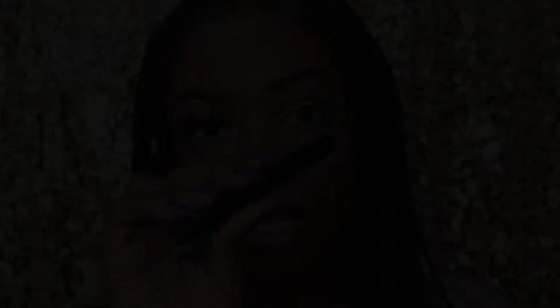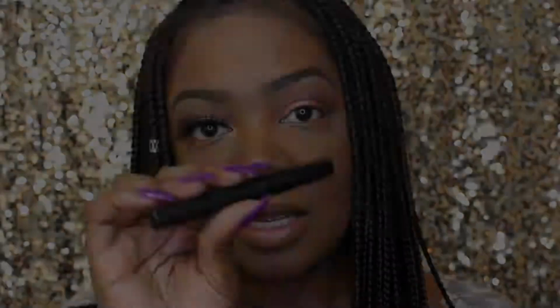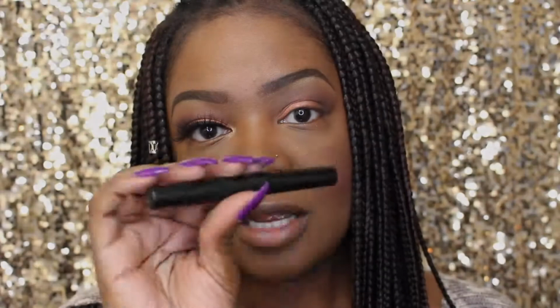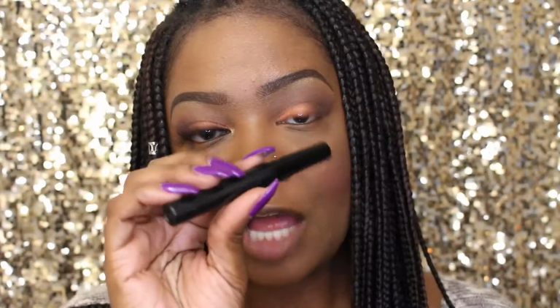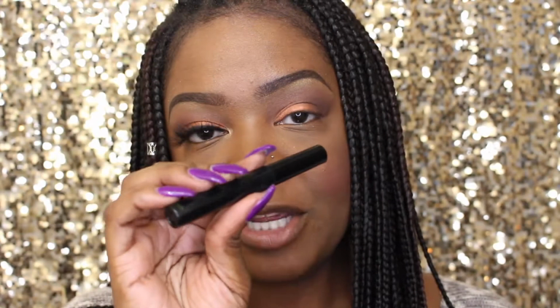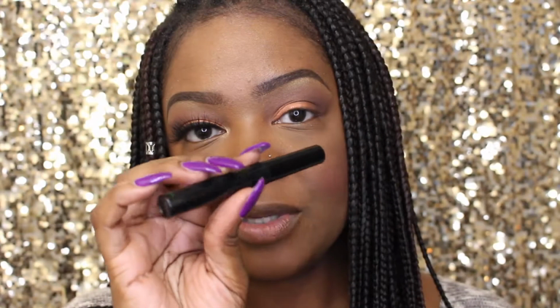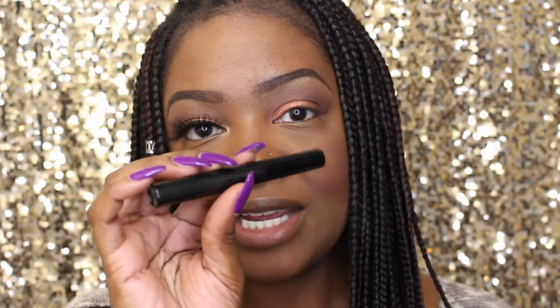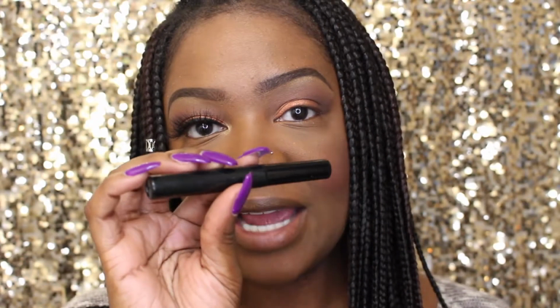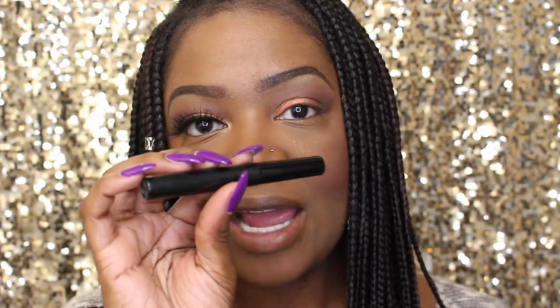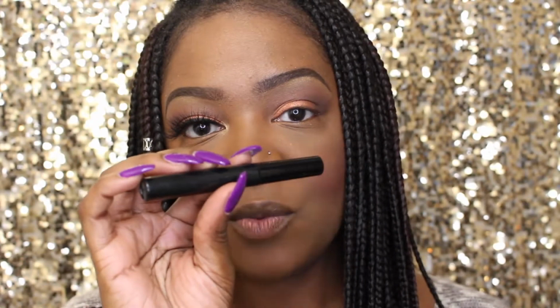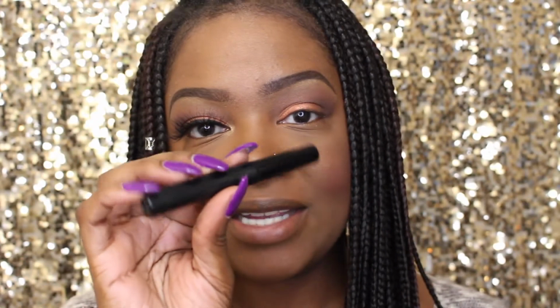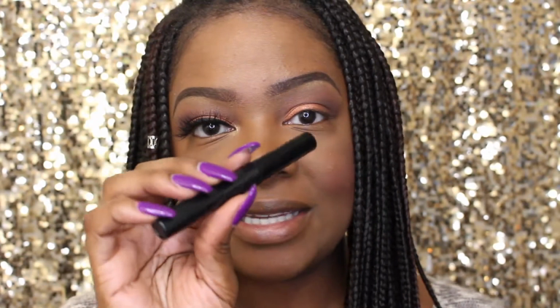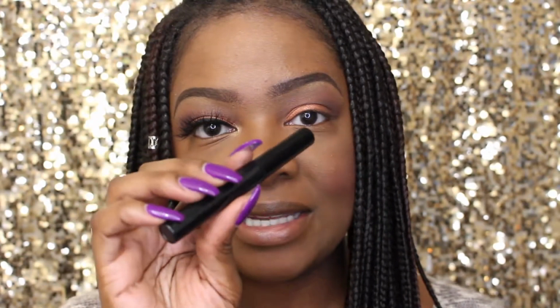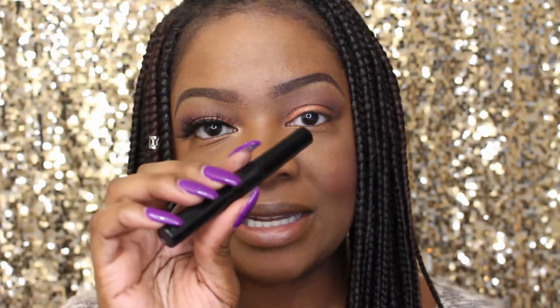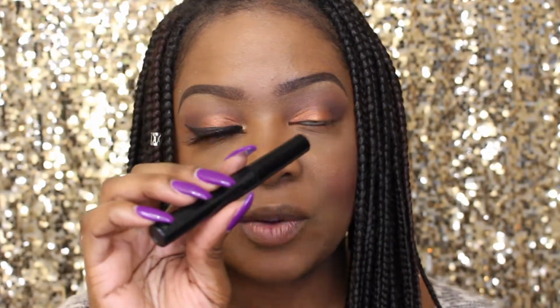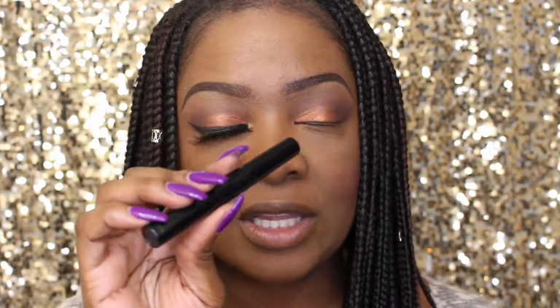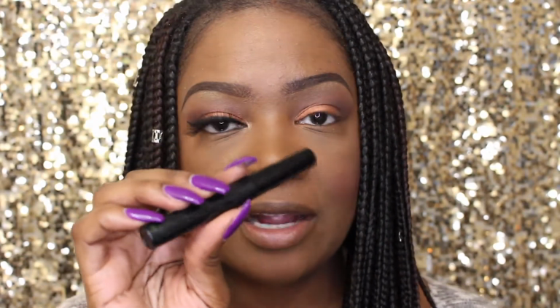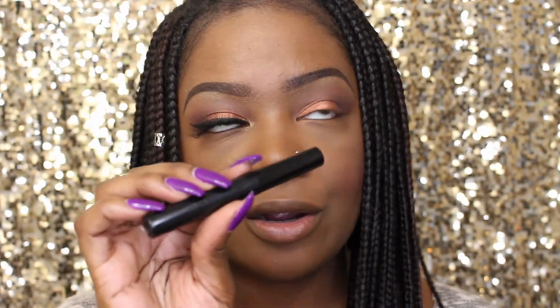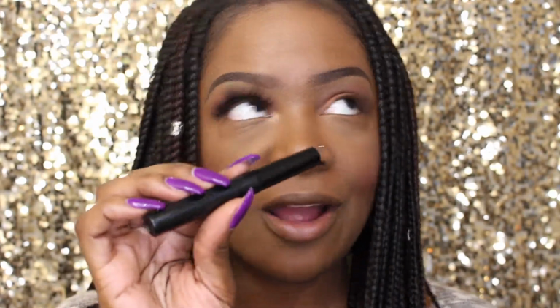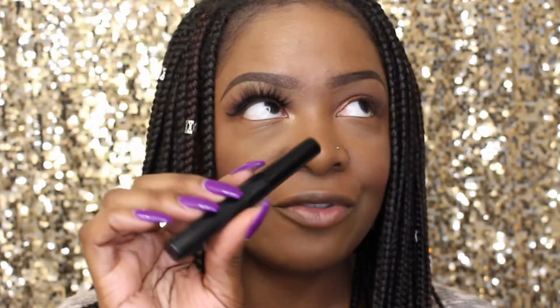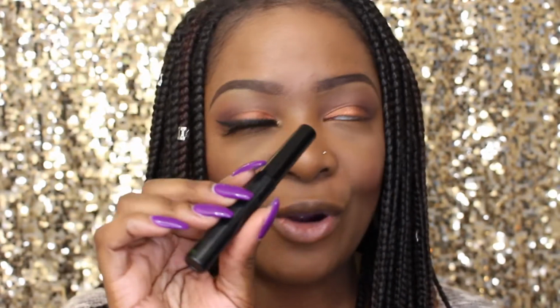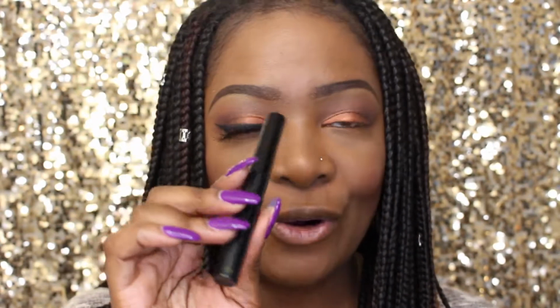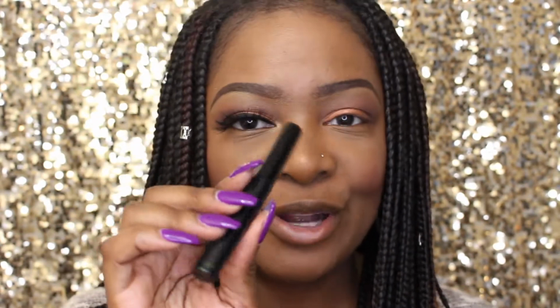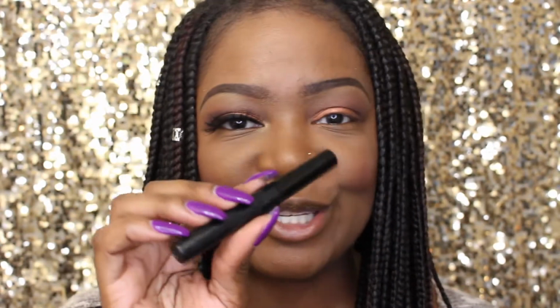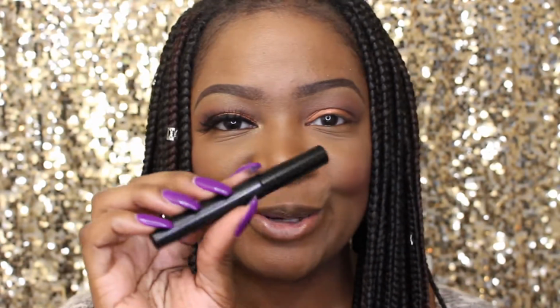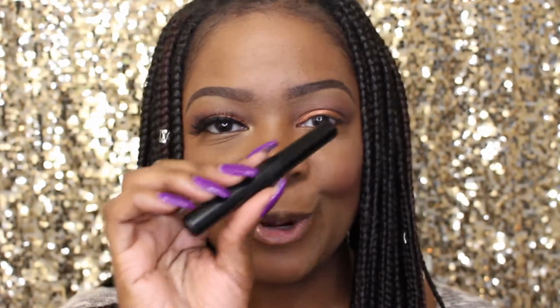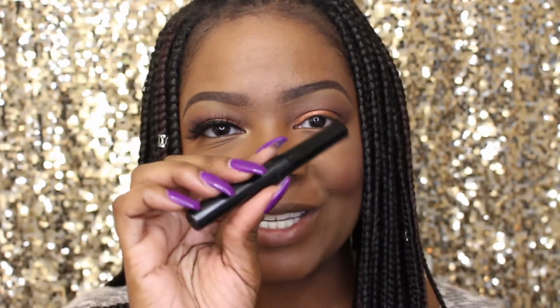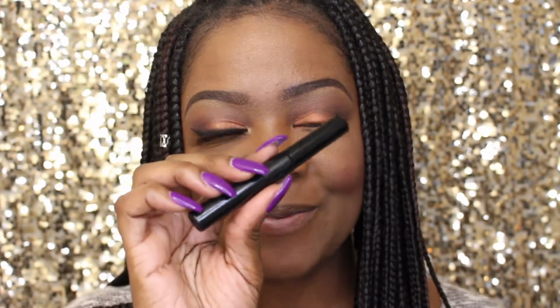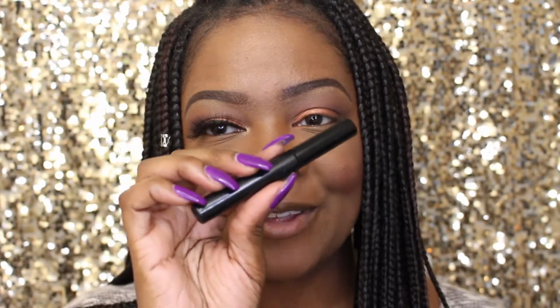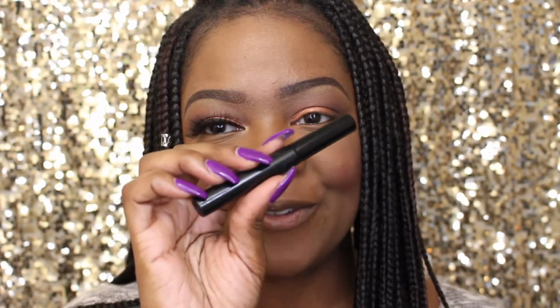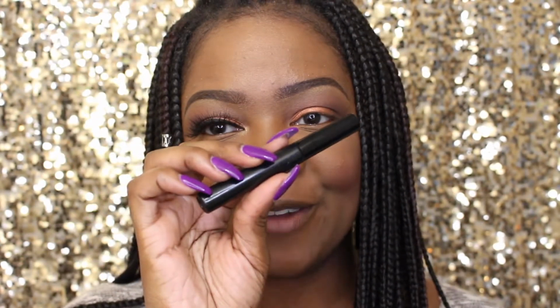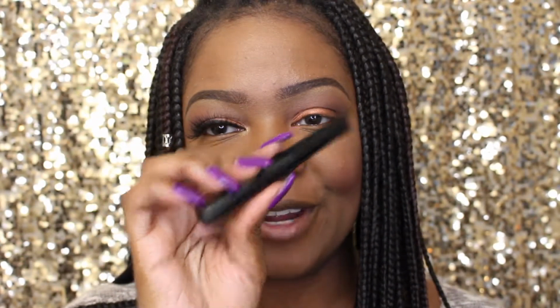I'll be using NYC's liquid liner — of course, you know it's my favorite.